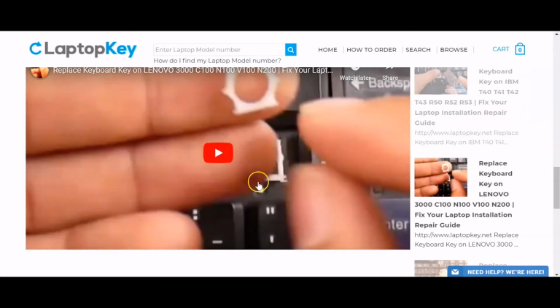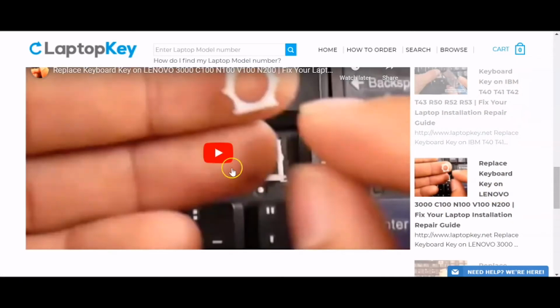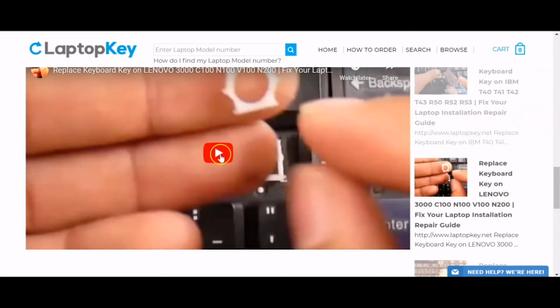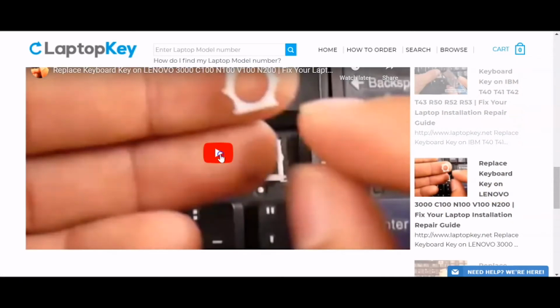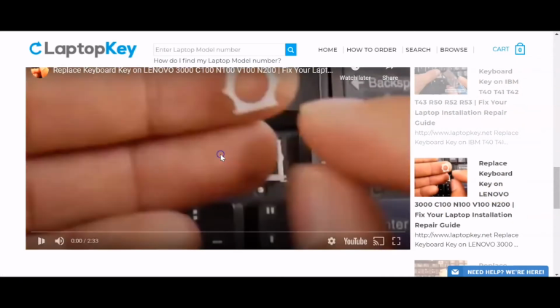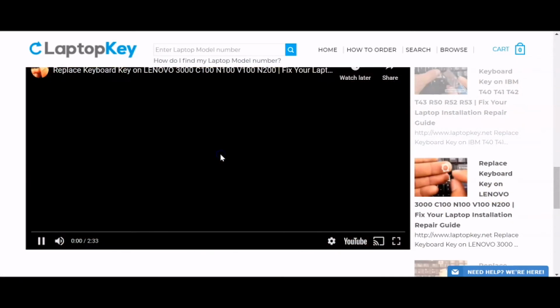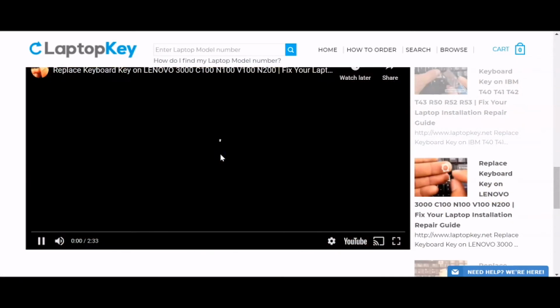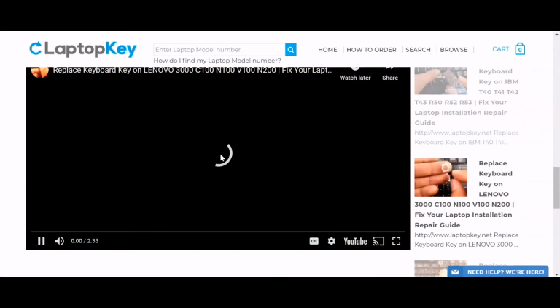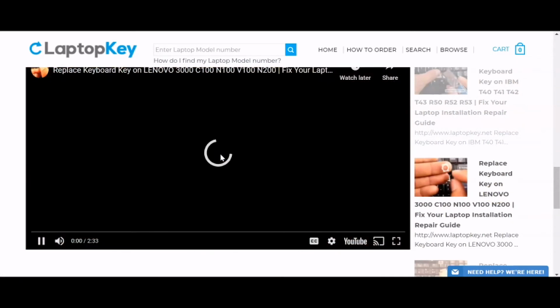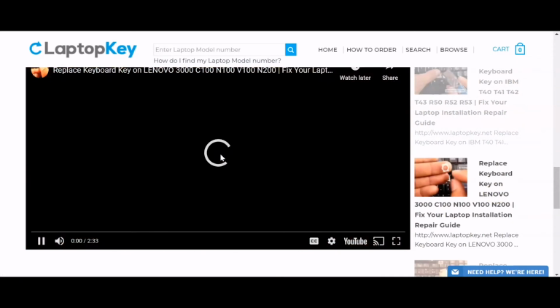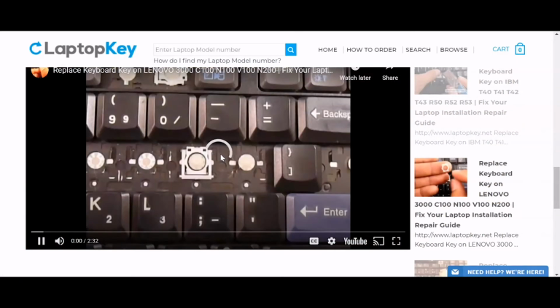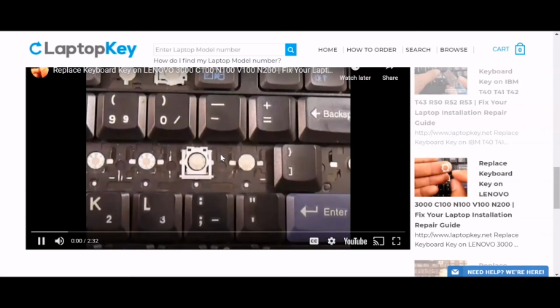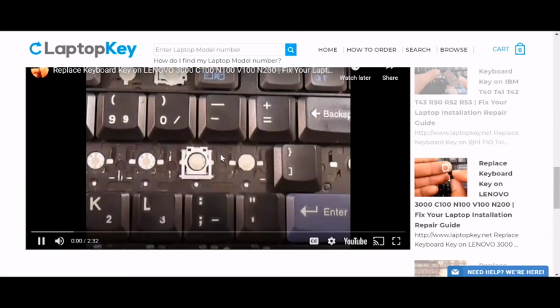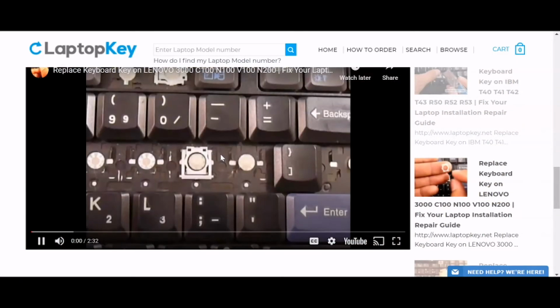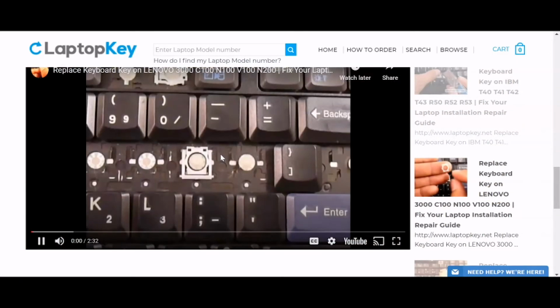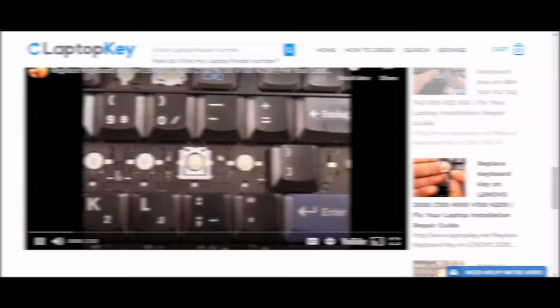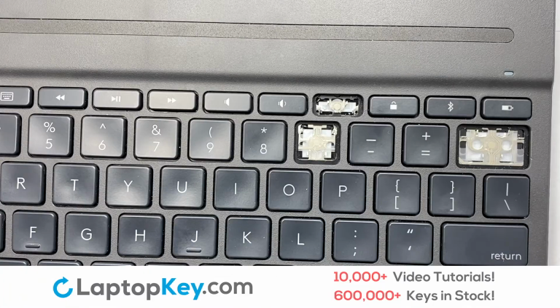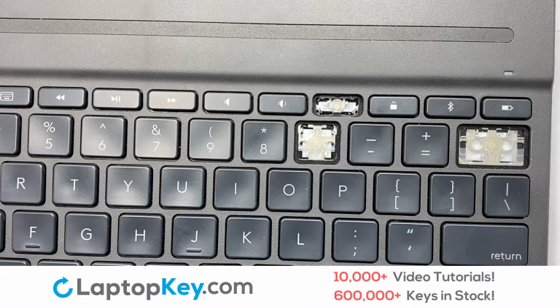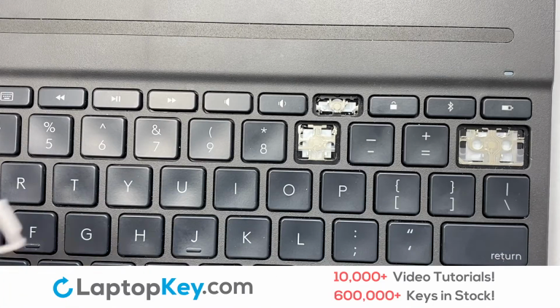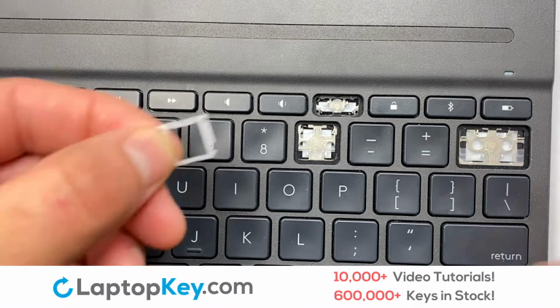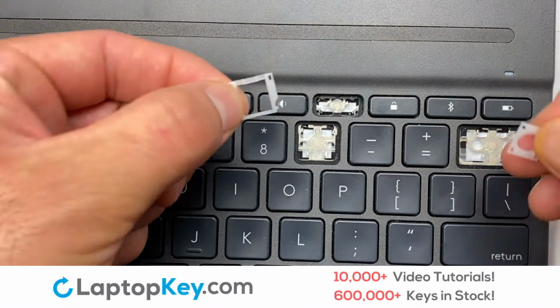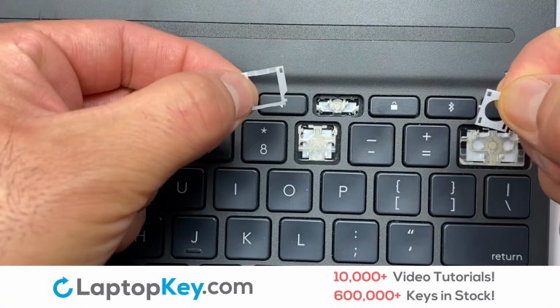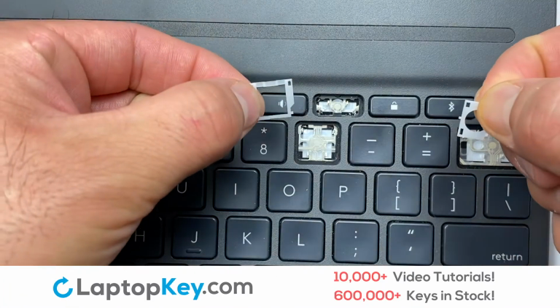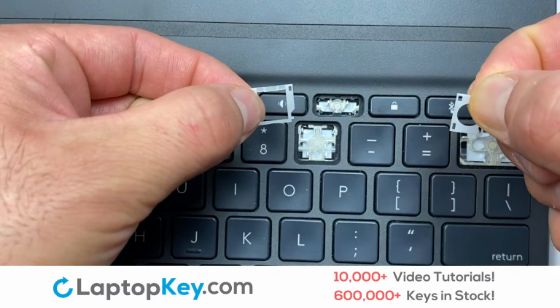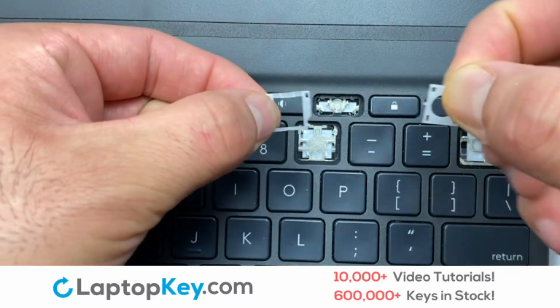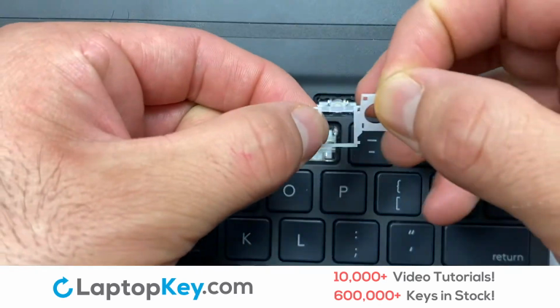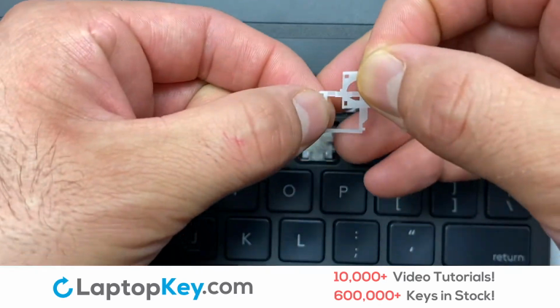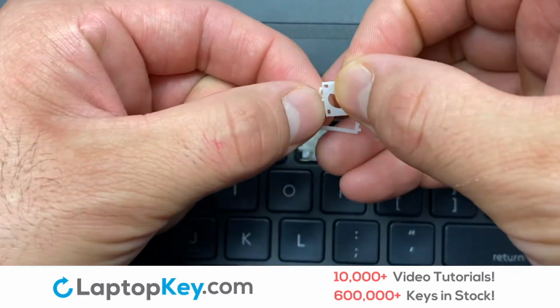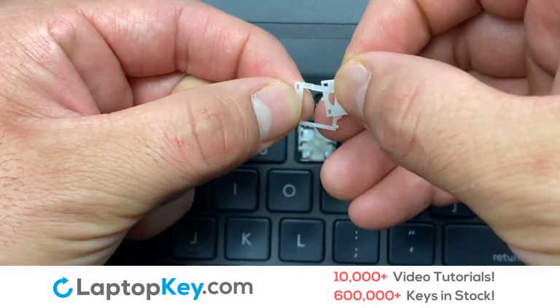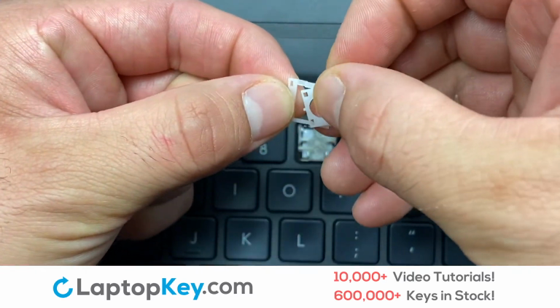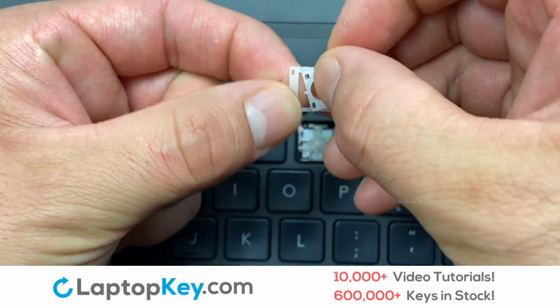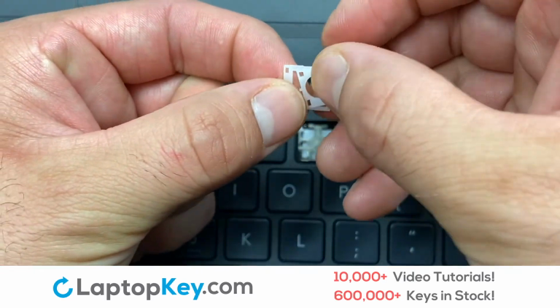That's all. You're now ready to repair your laptop keyboard. We're going to show you how to install your laptop key.